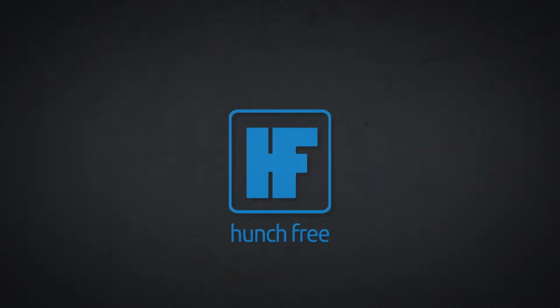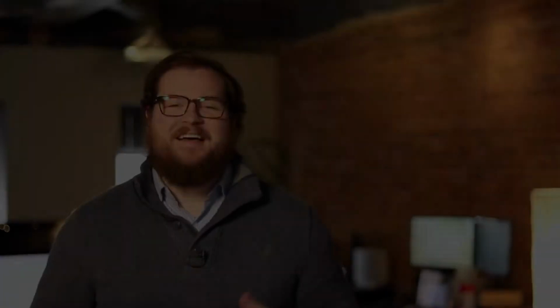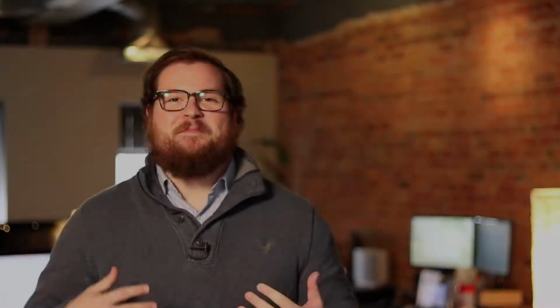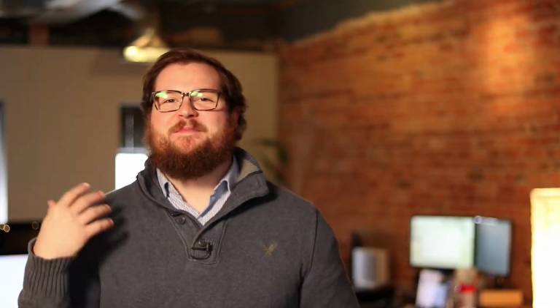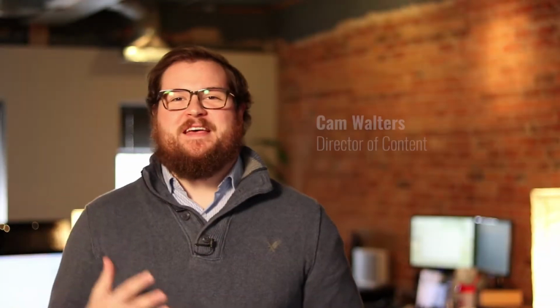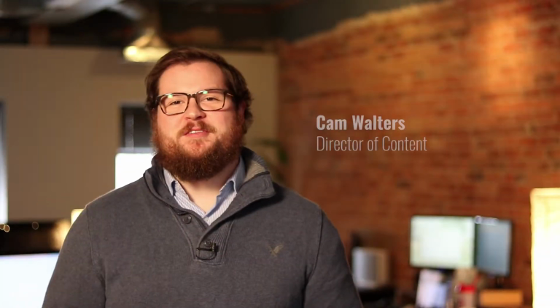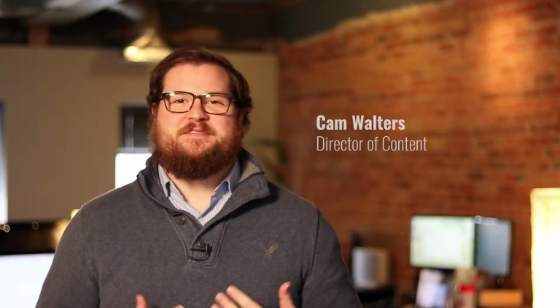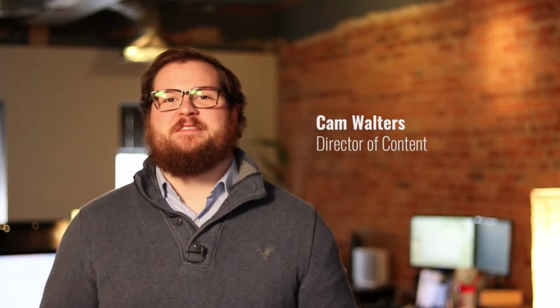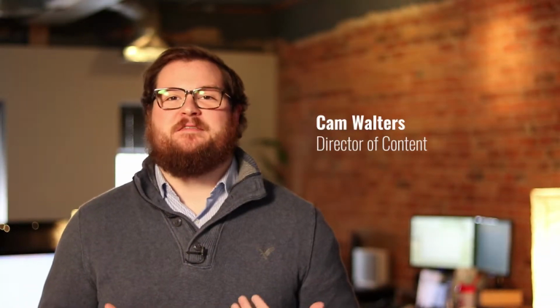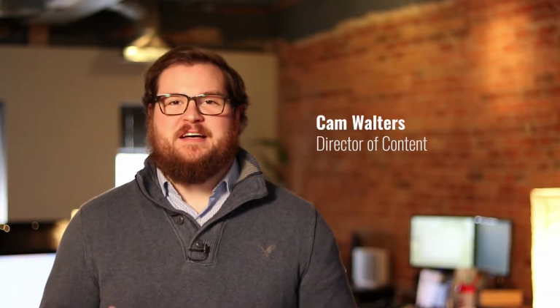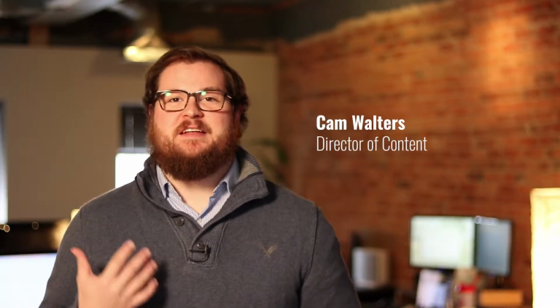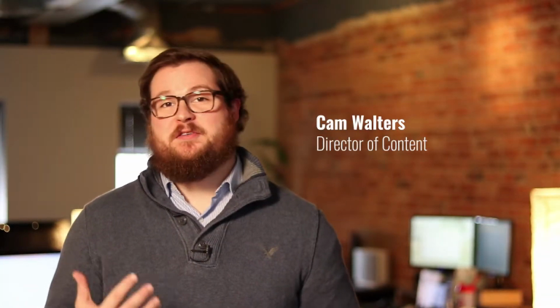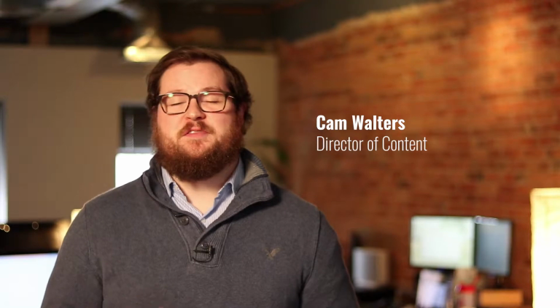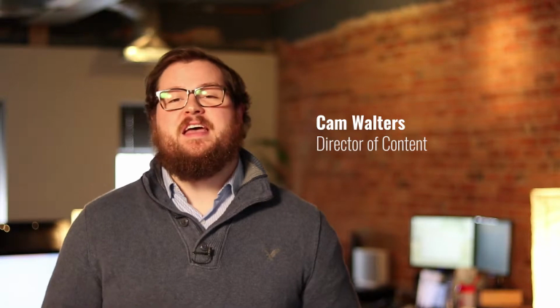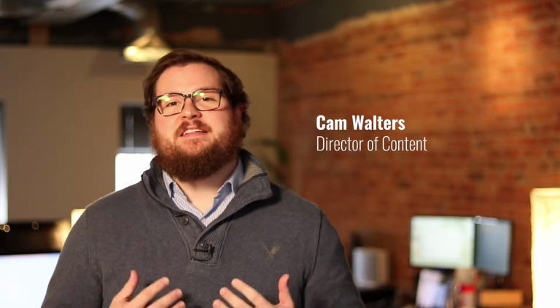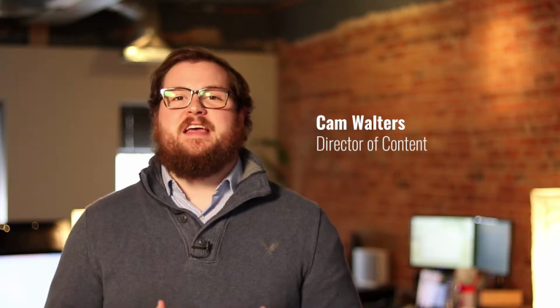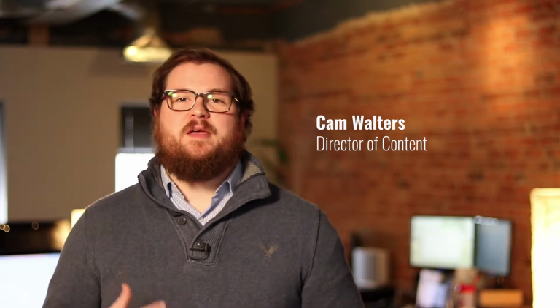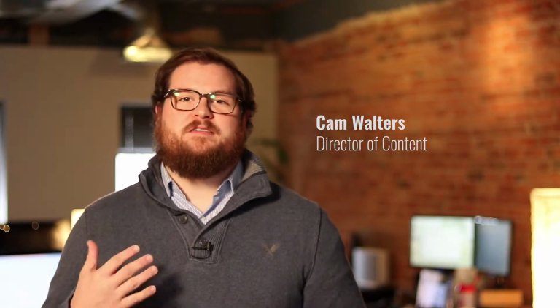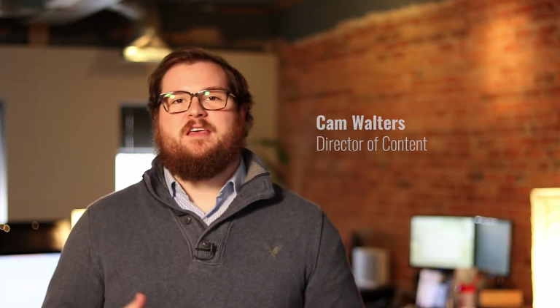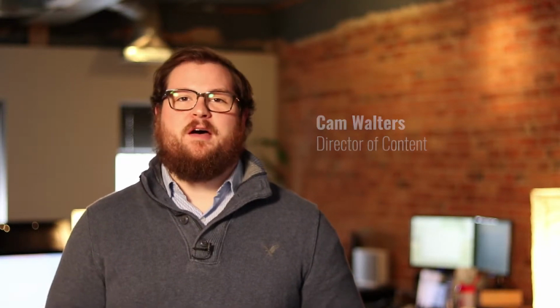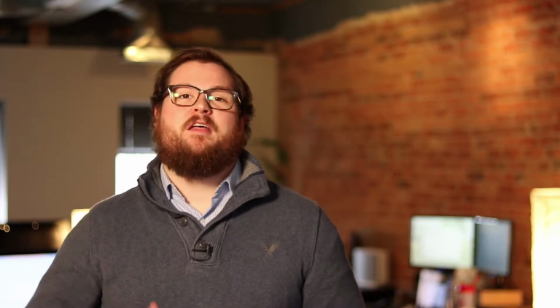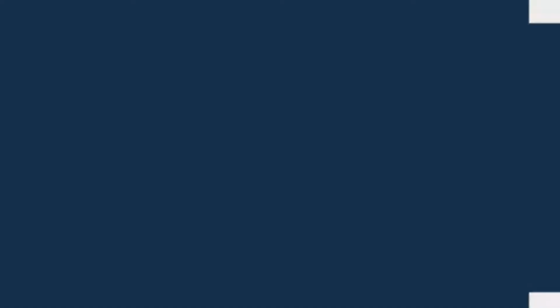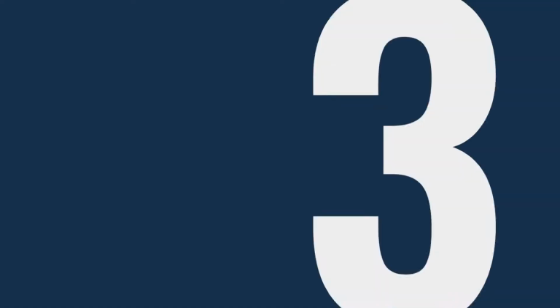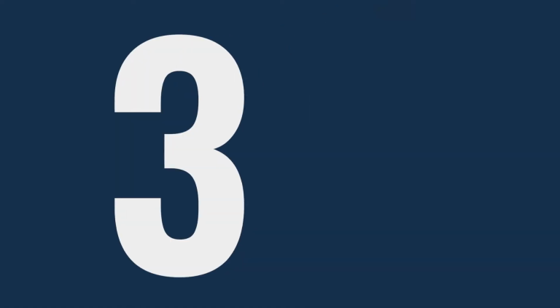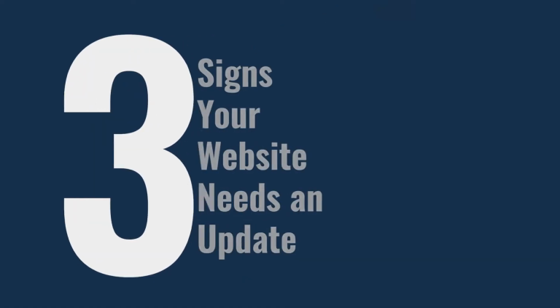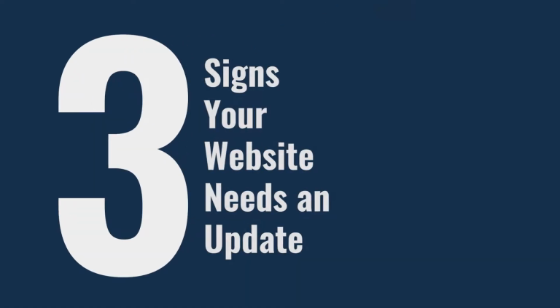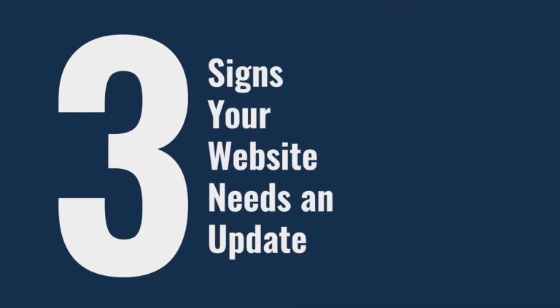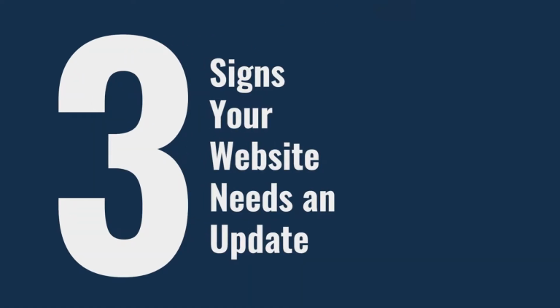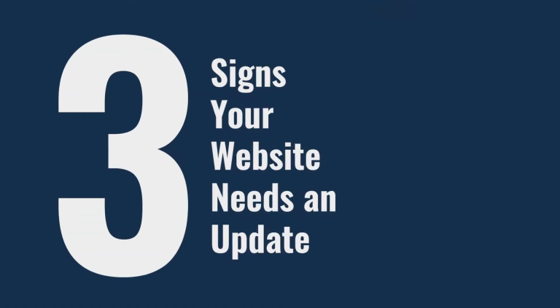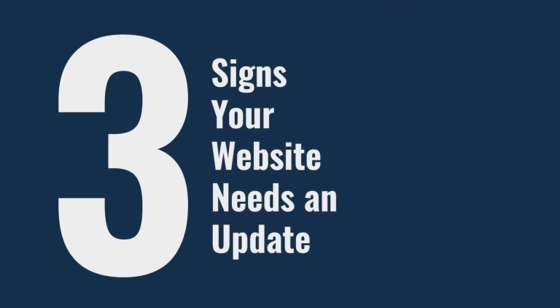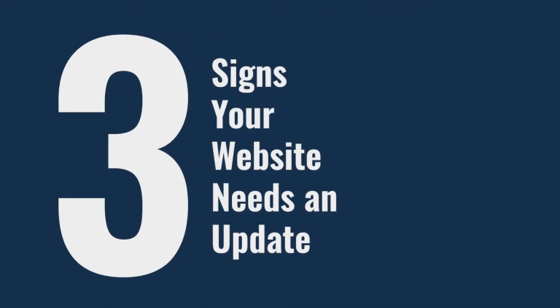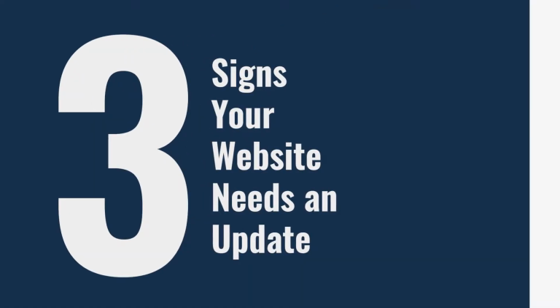Hi, my name is Cam Alters, Director of Content at Hunchfree, and today we are talking about the three signs that your website needs an update.